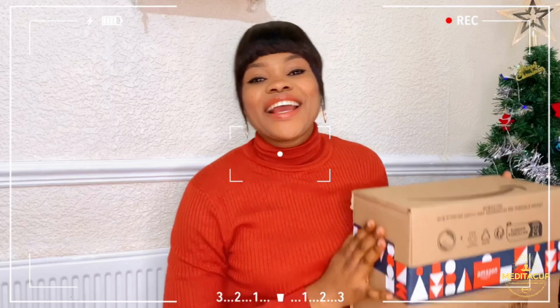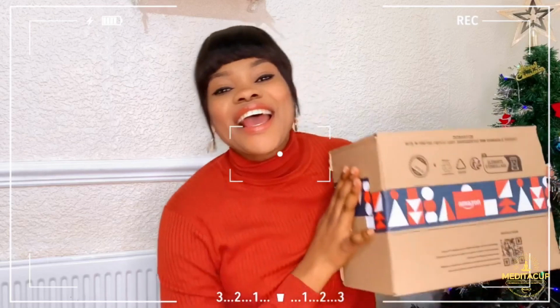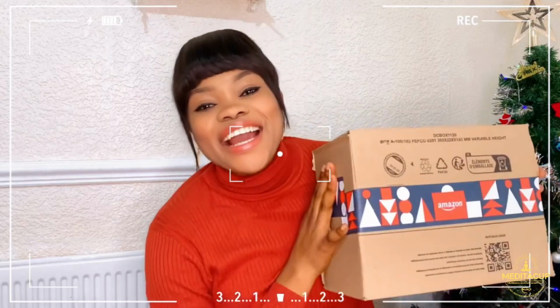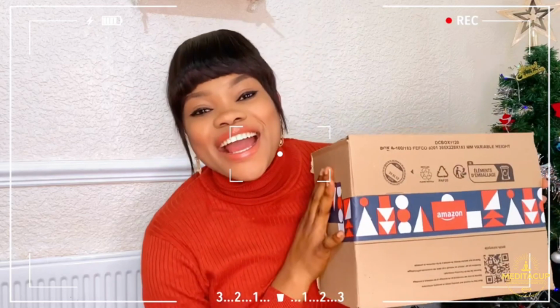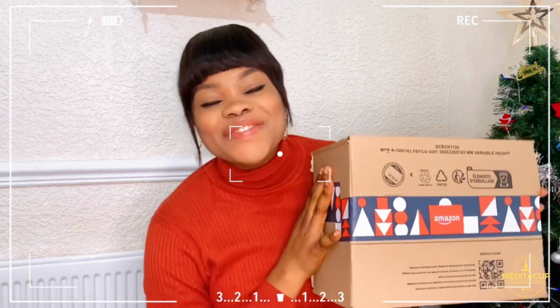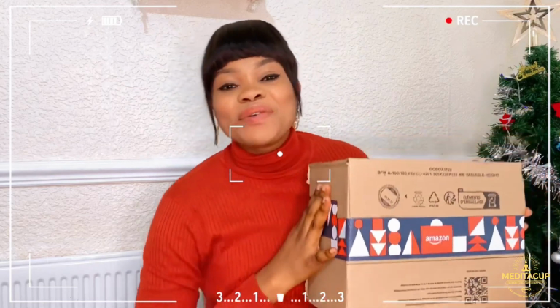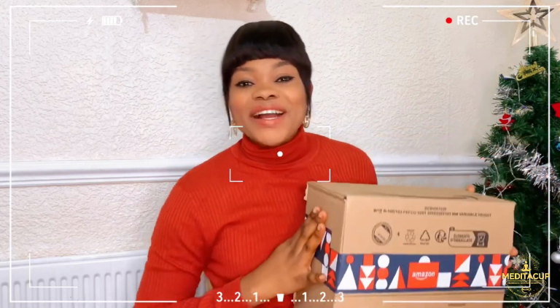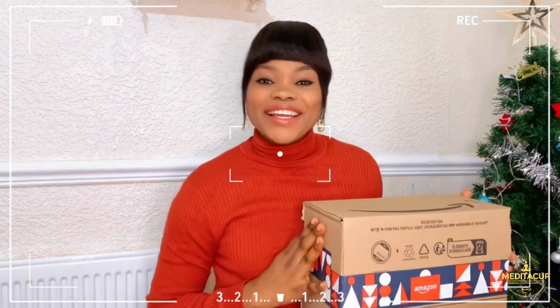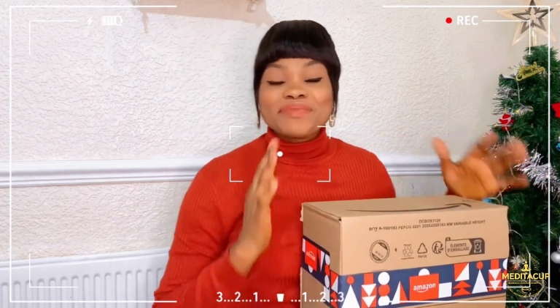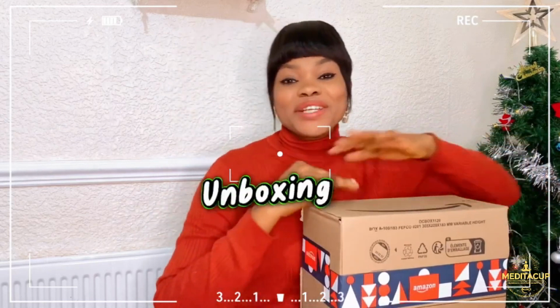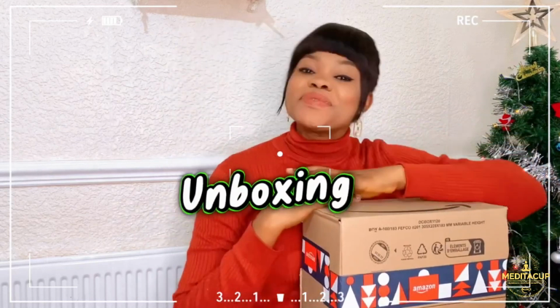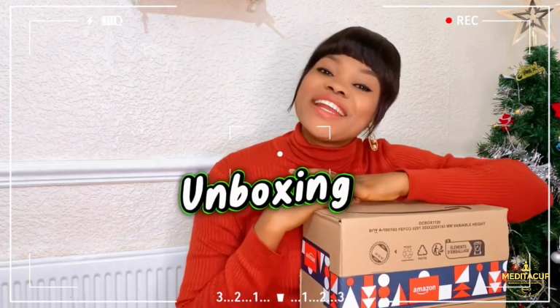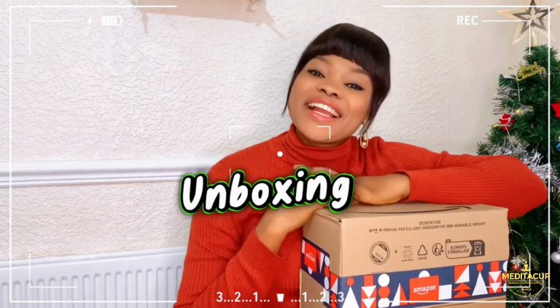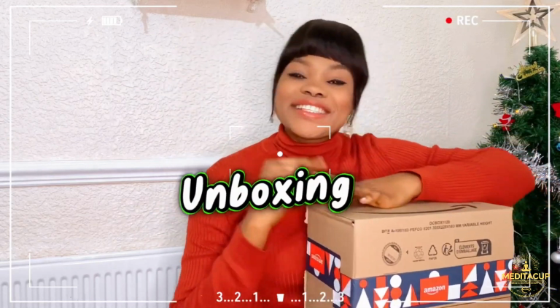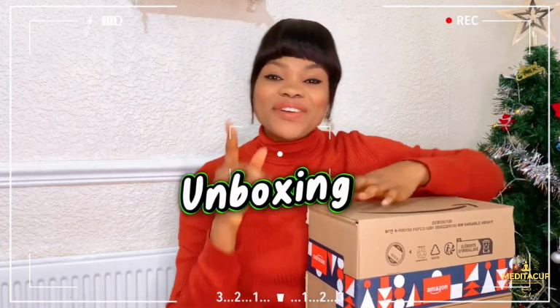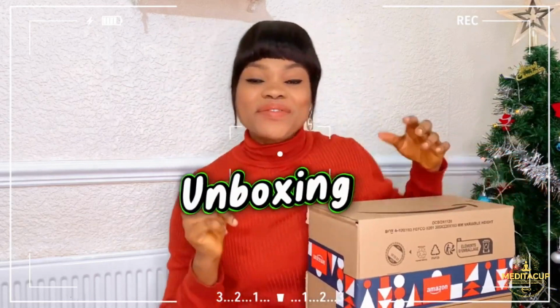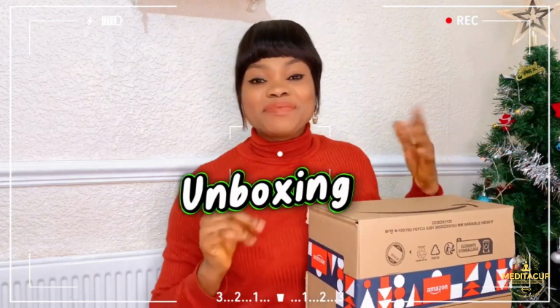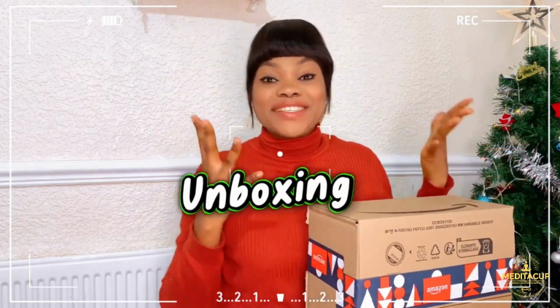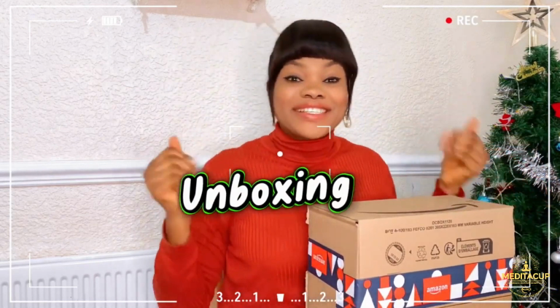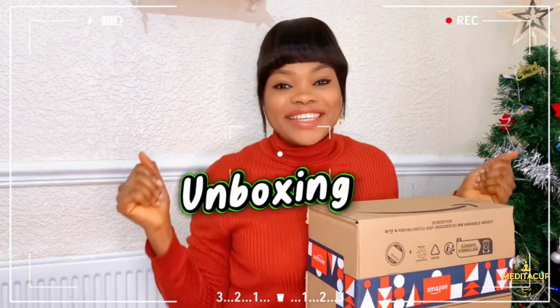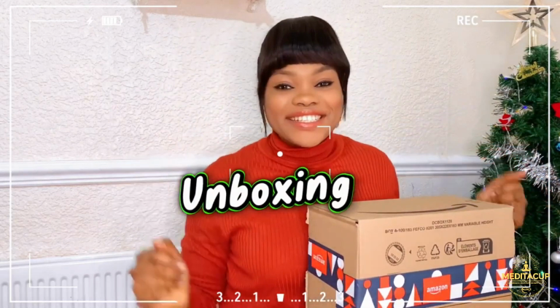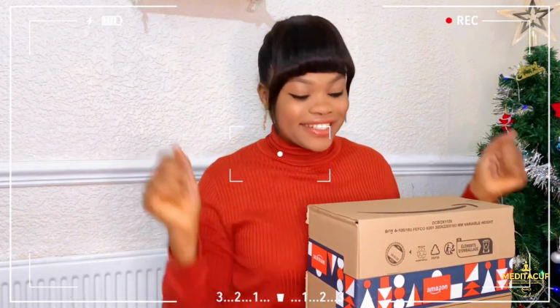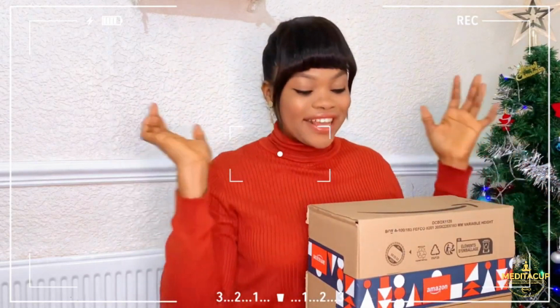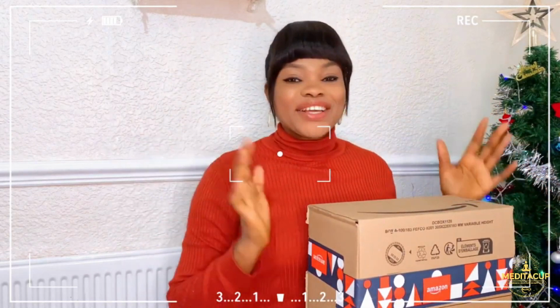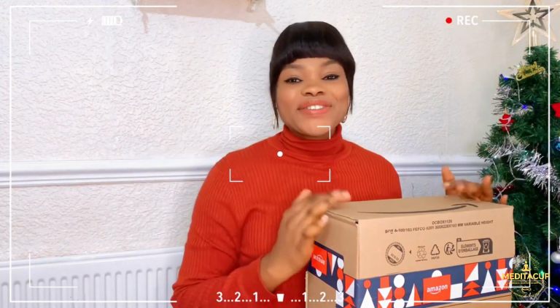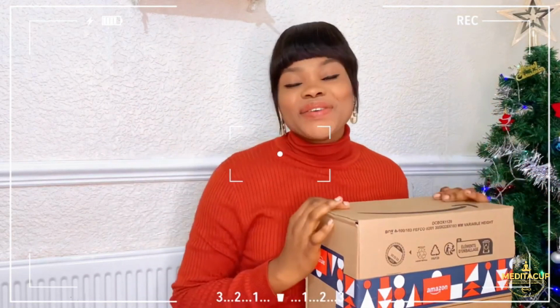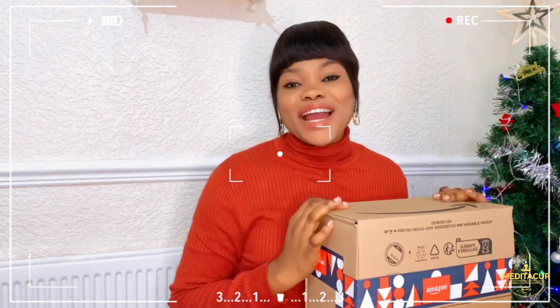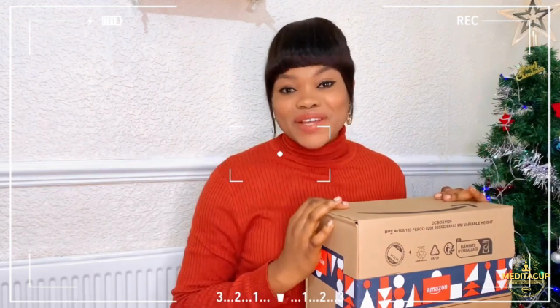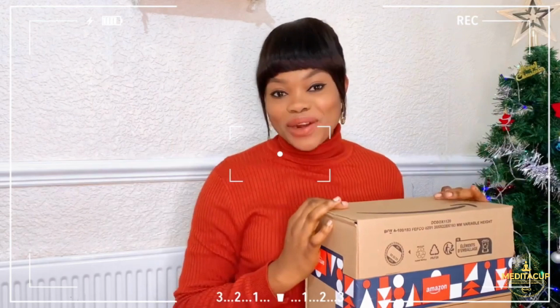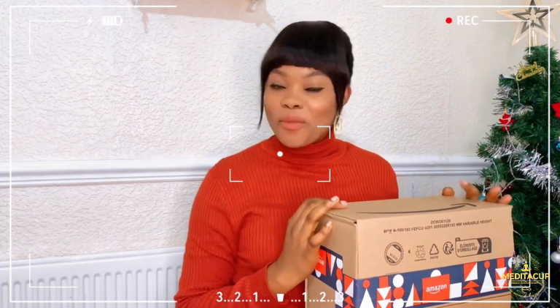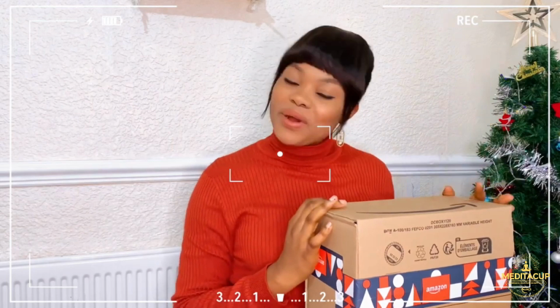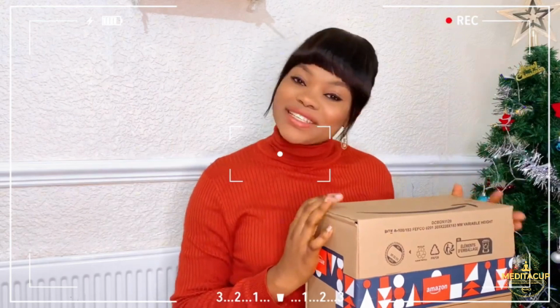Hey guys, welcome back again to my YouTube channel. This is your favorite person, Cindy CJ. We have an unboxing!